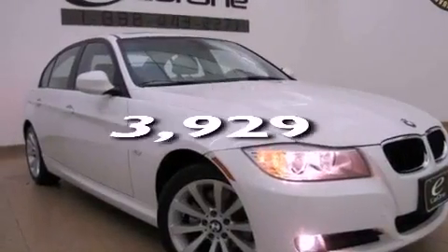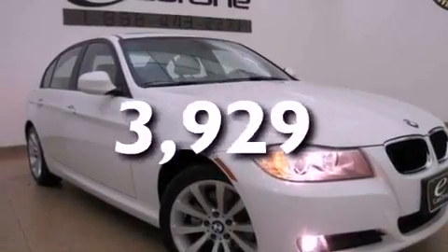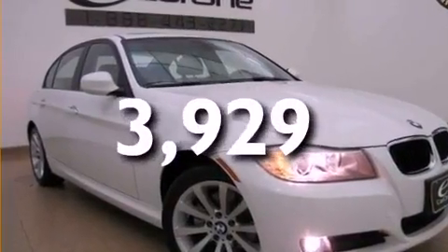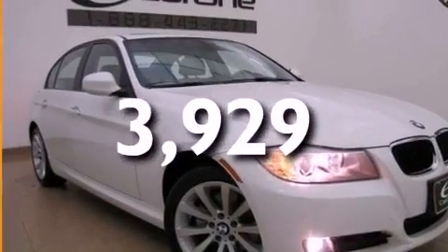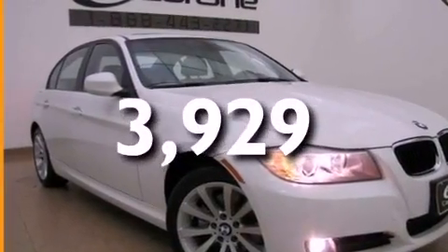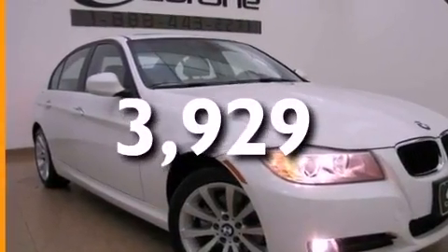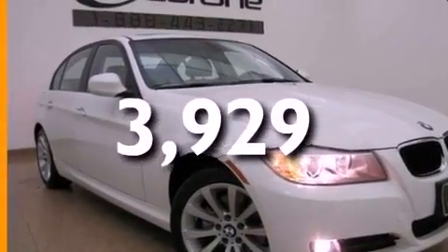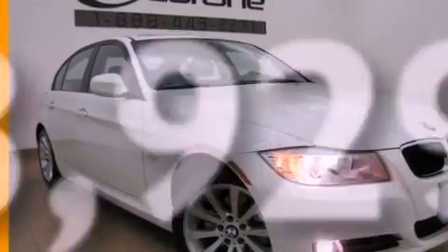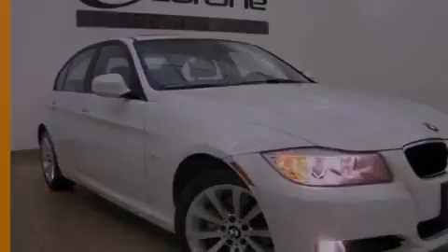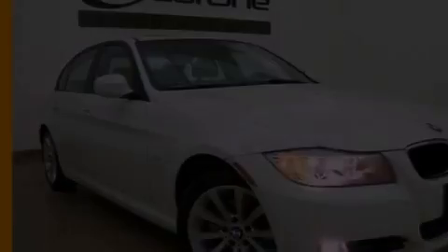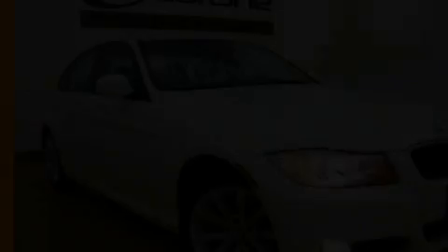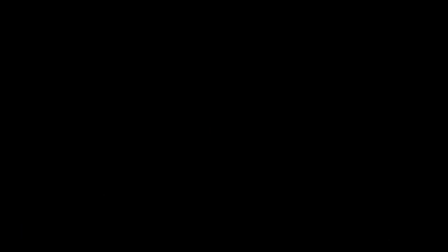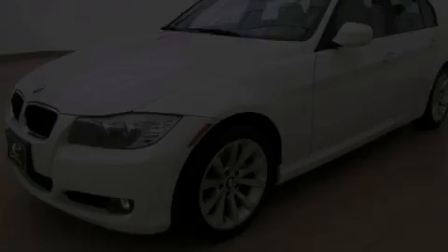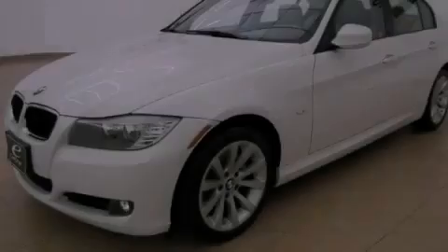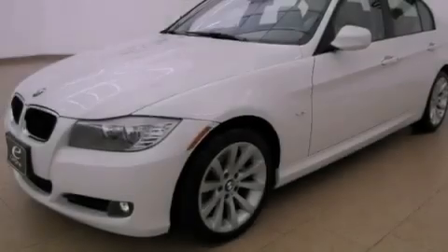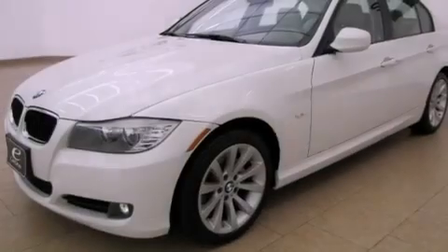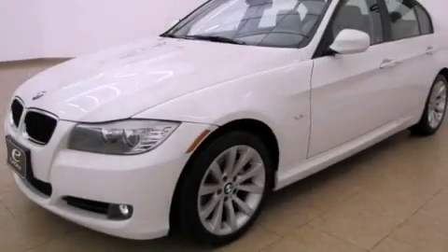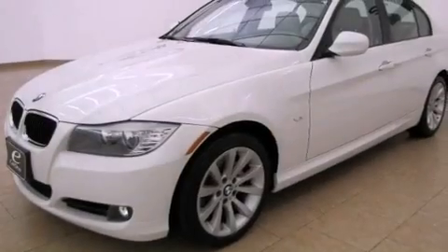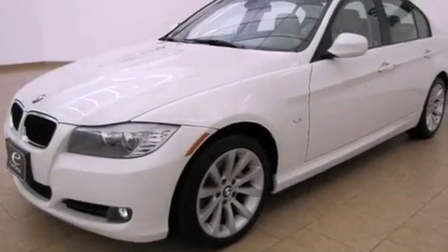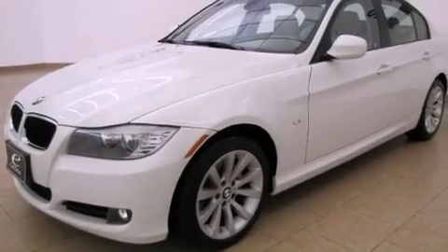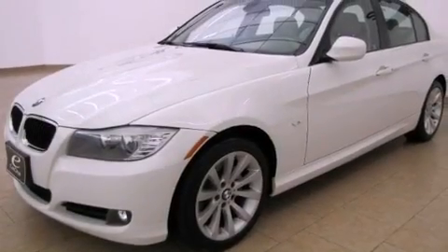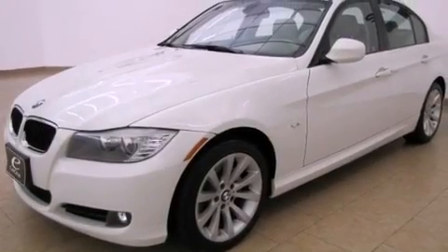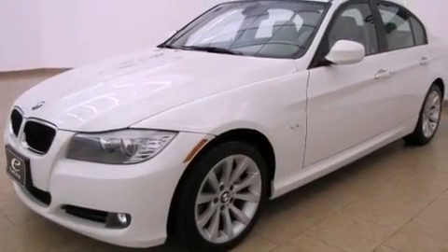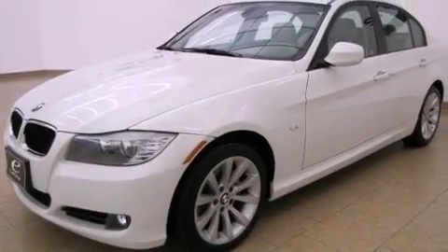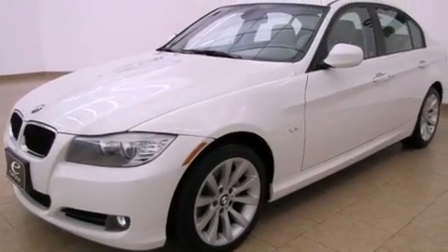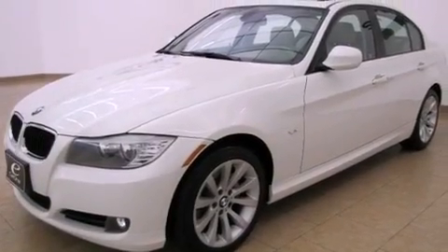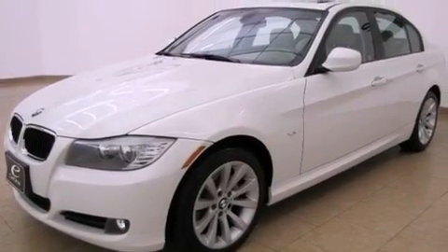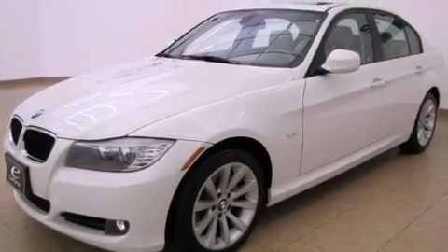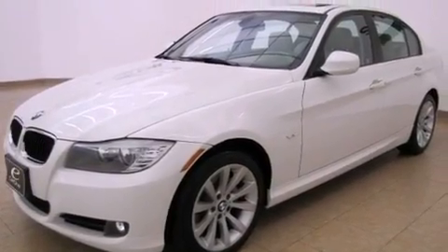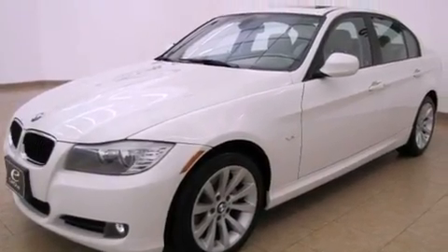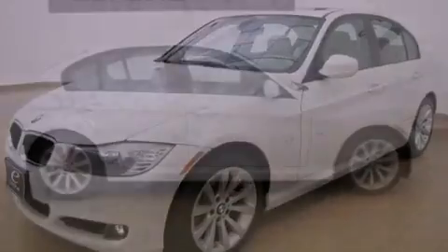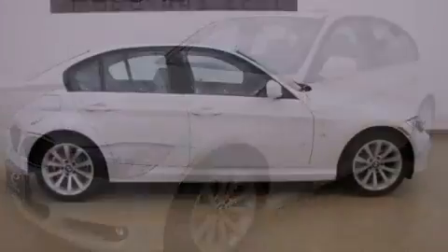With an EPA estimated rating of 28 miles per gallon on the highway, fuel efficiency does not take a back seat.